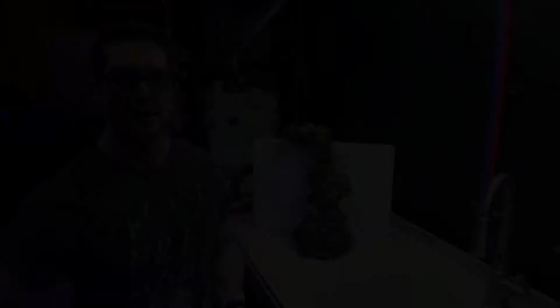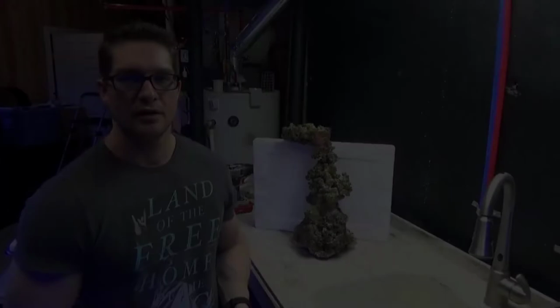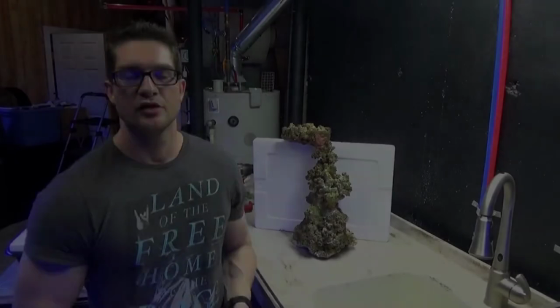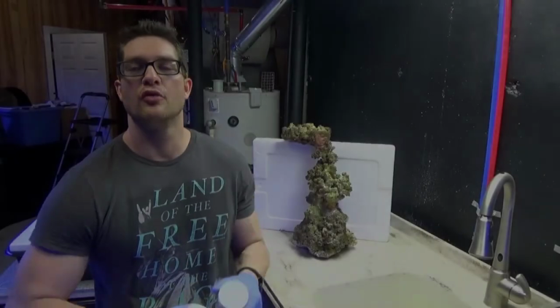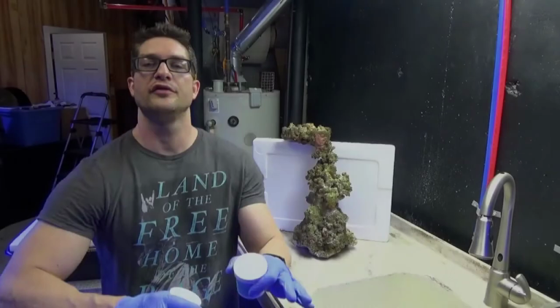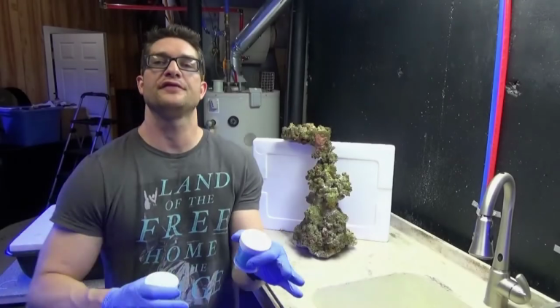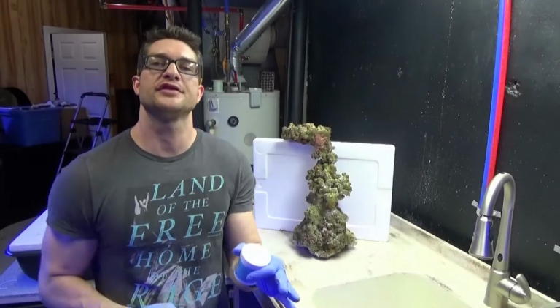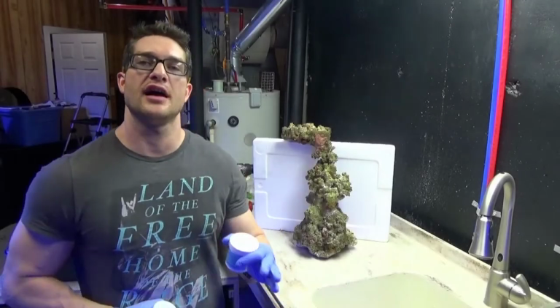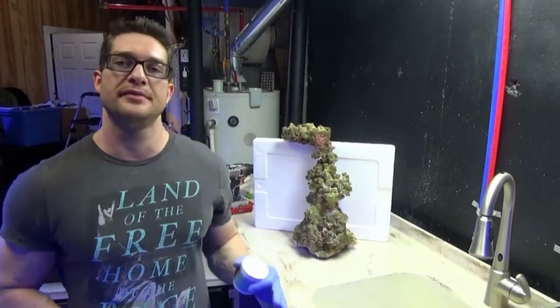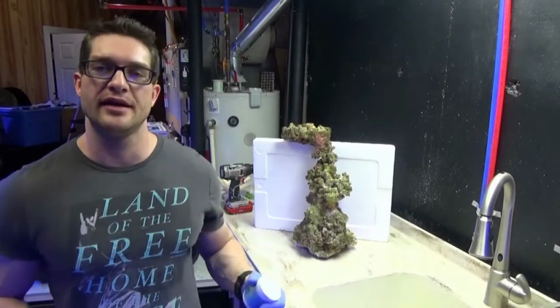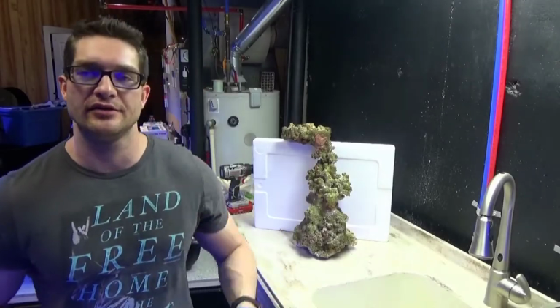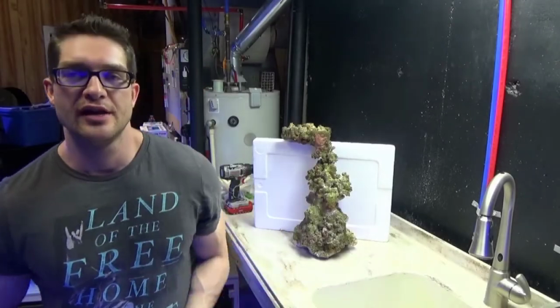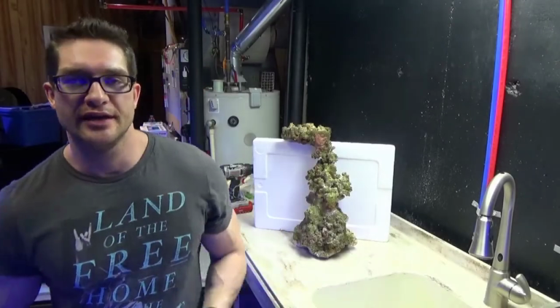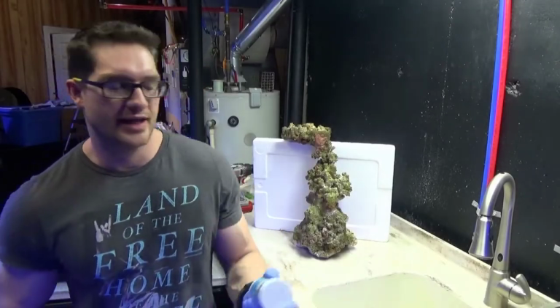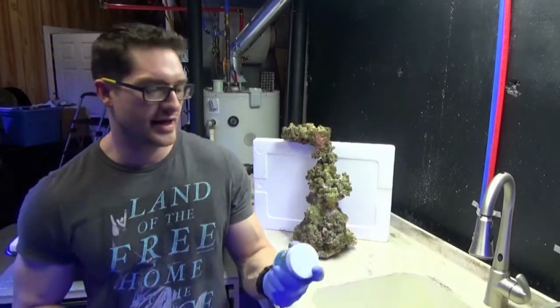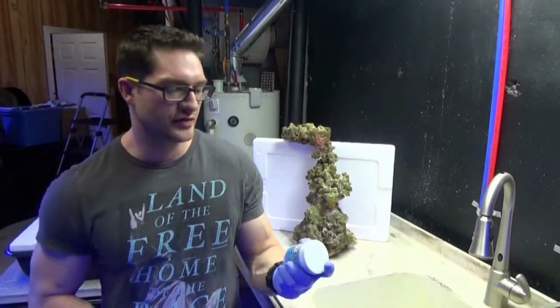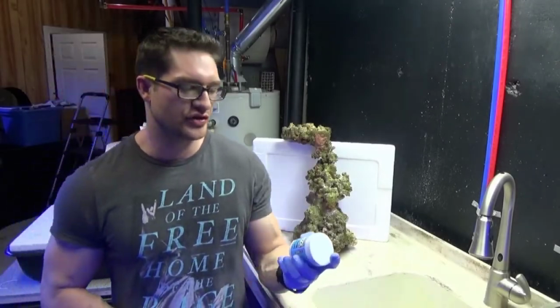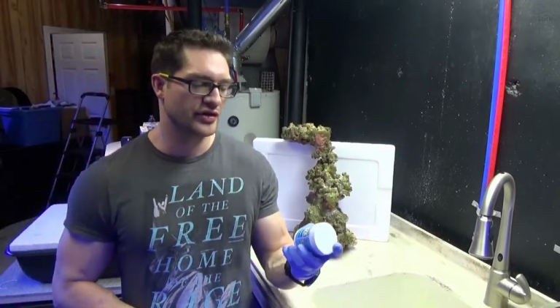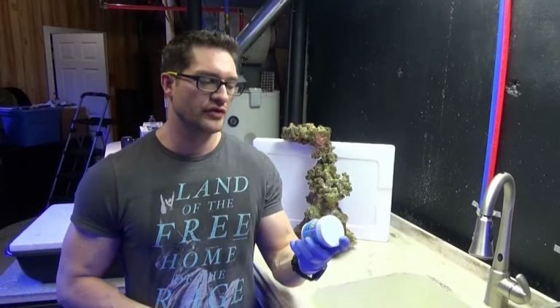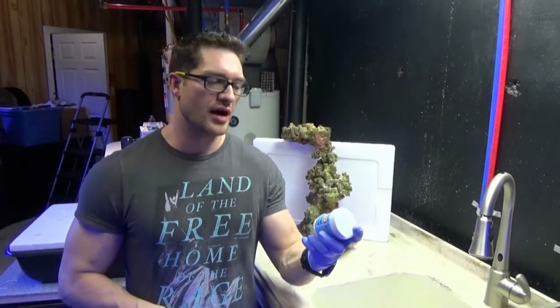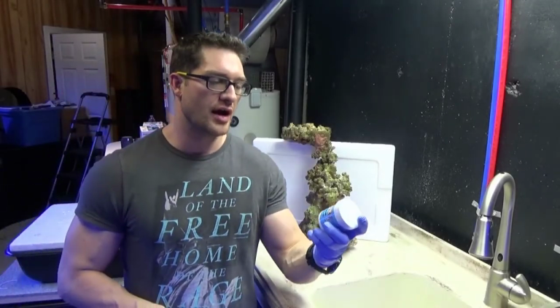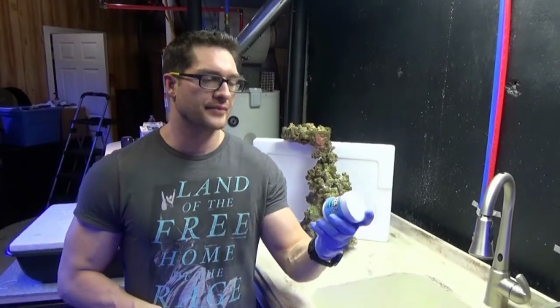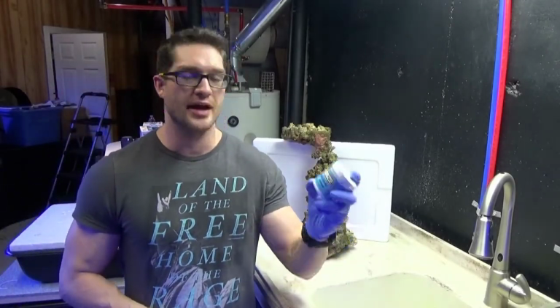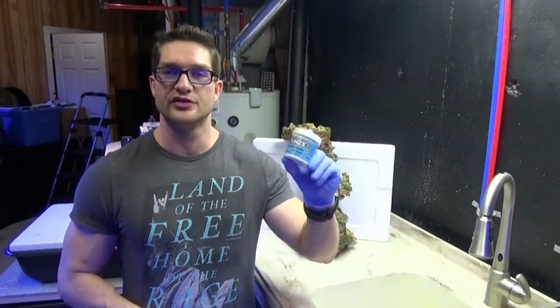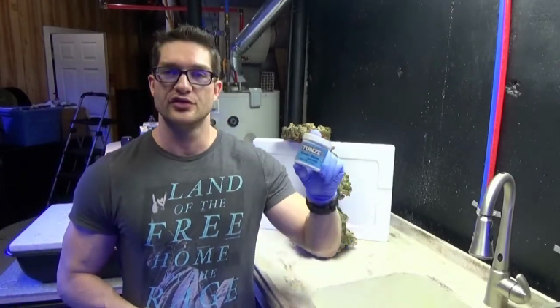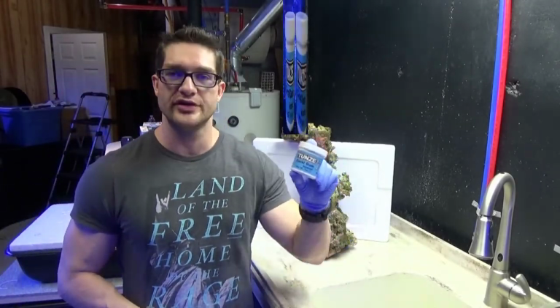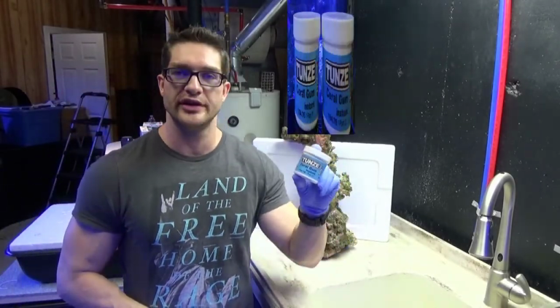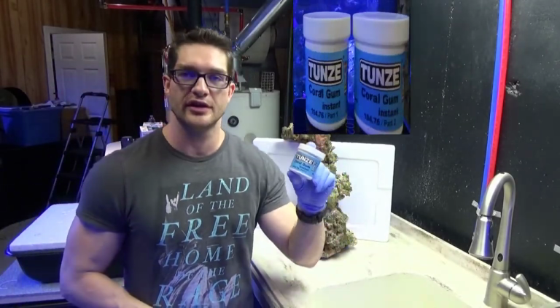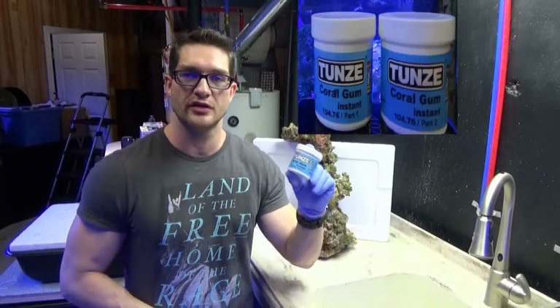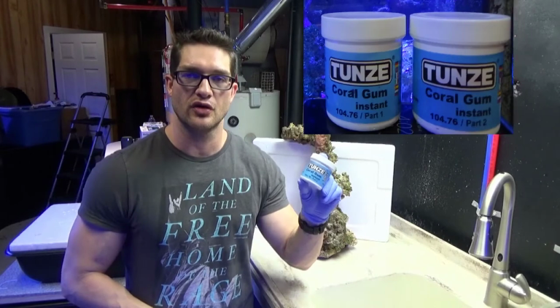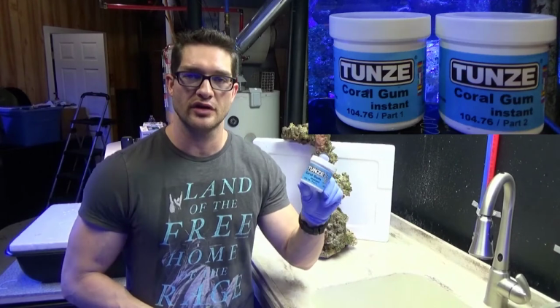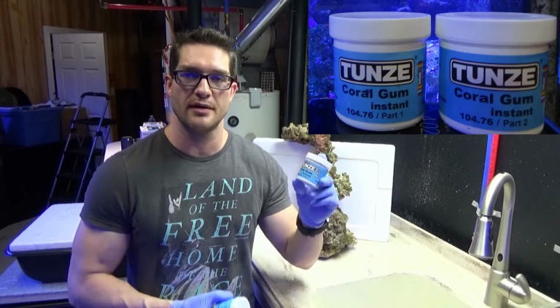Good morning Reapers, I'm Daniel, and today I just want to show you how to use Toonsy Coral Gum.